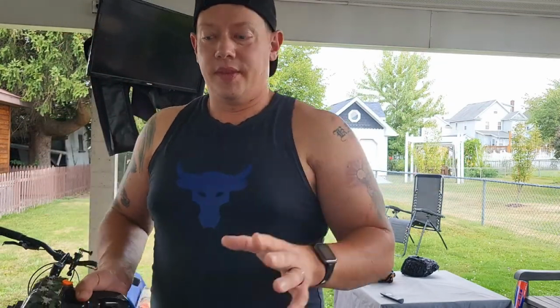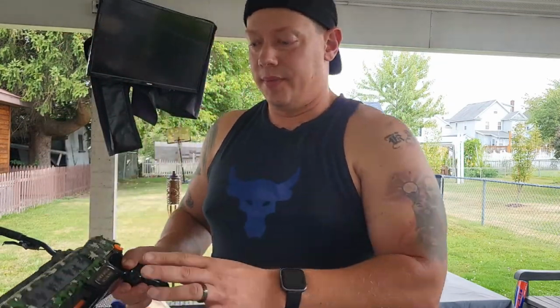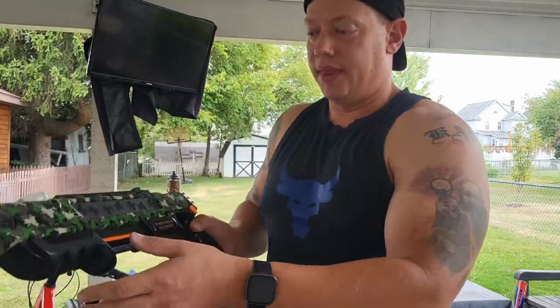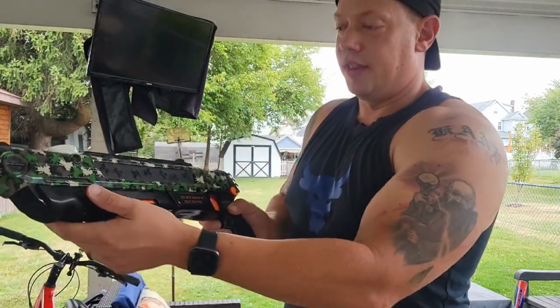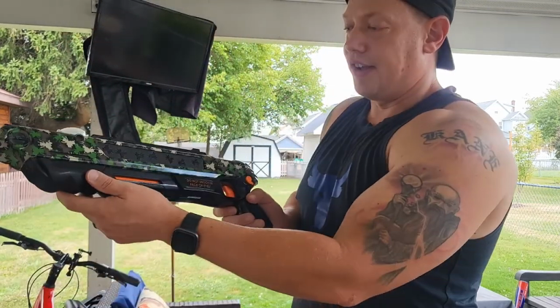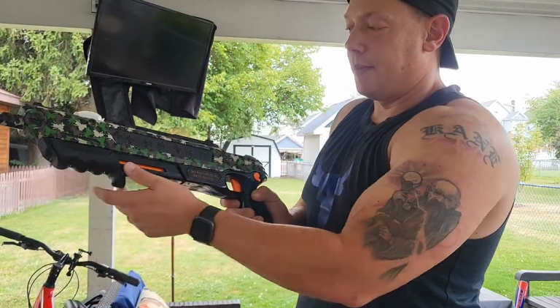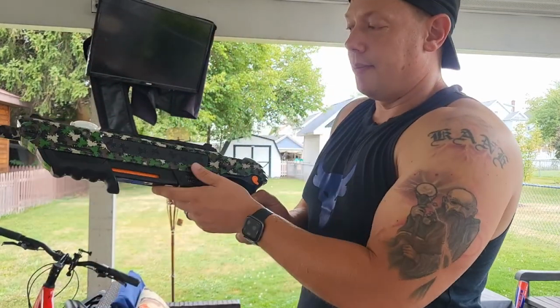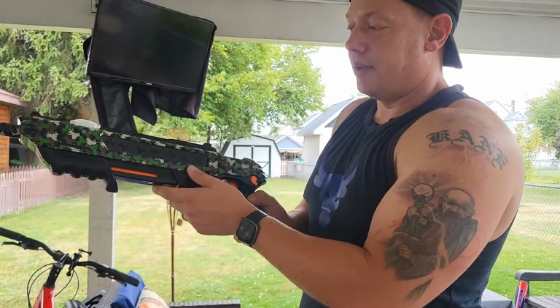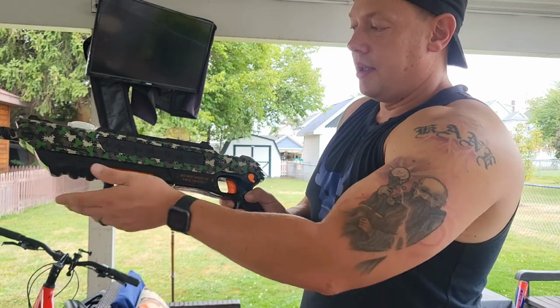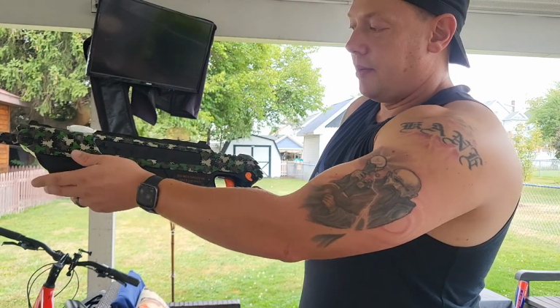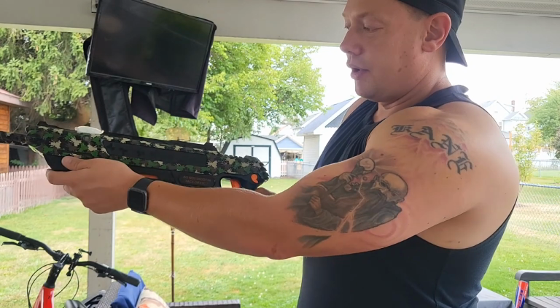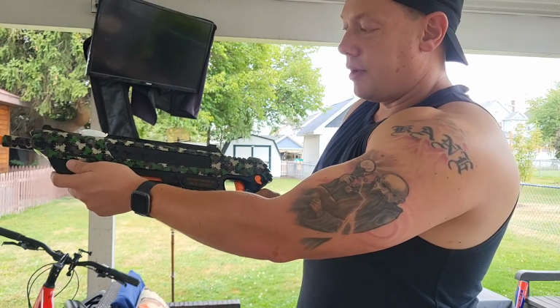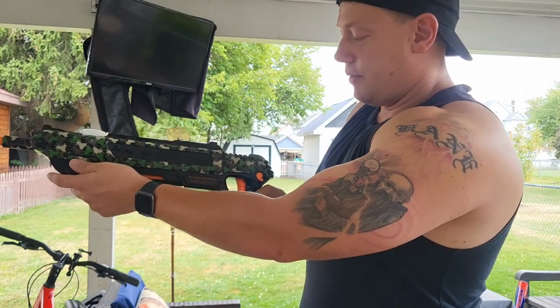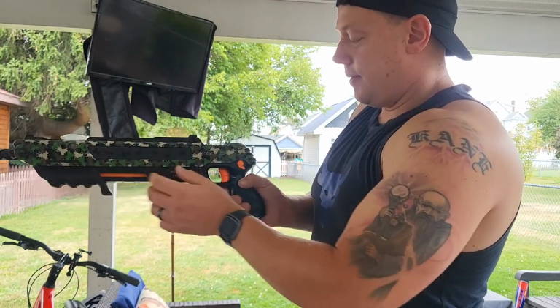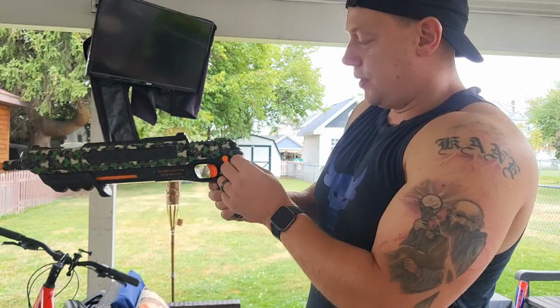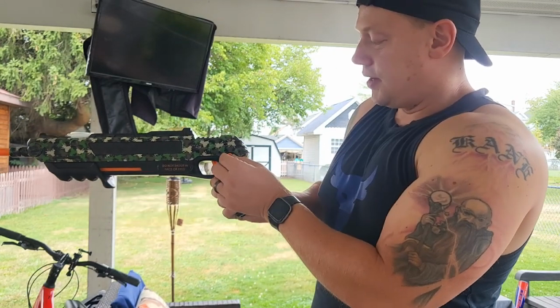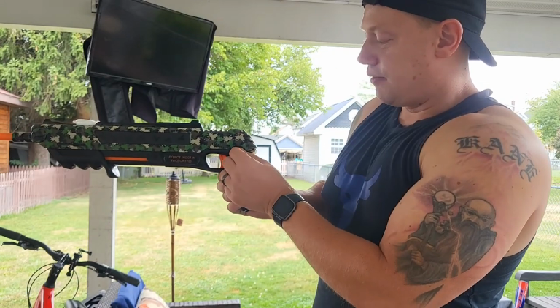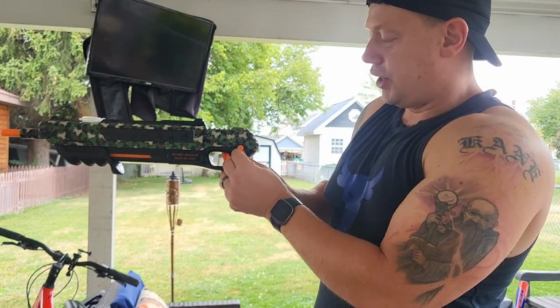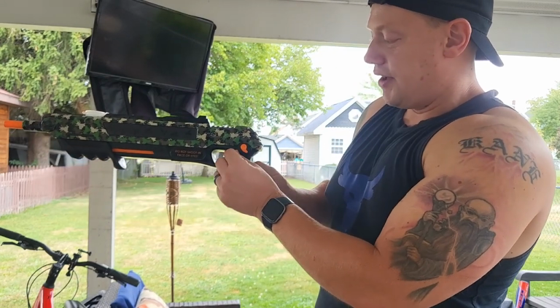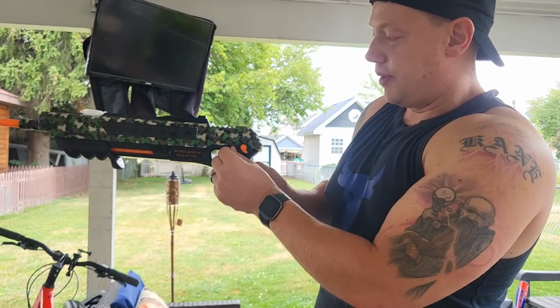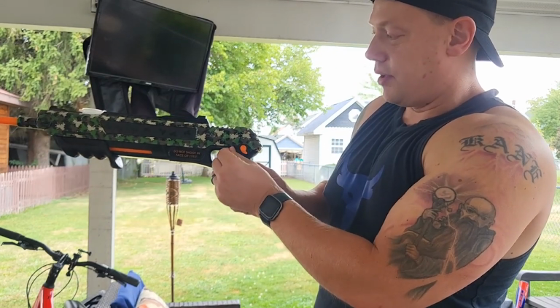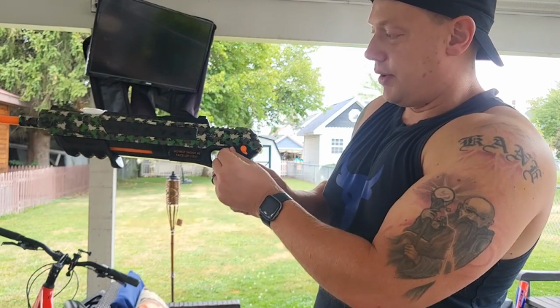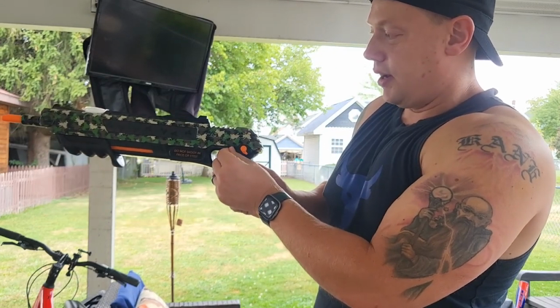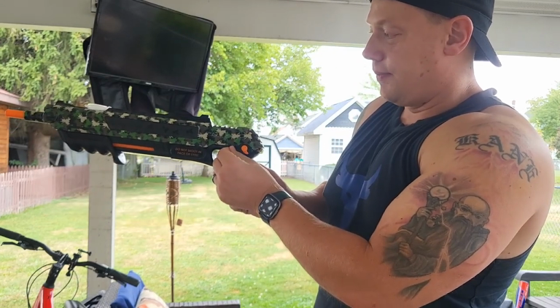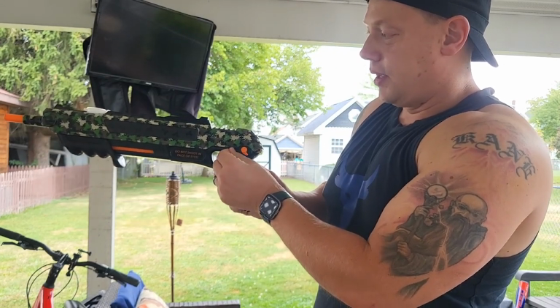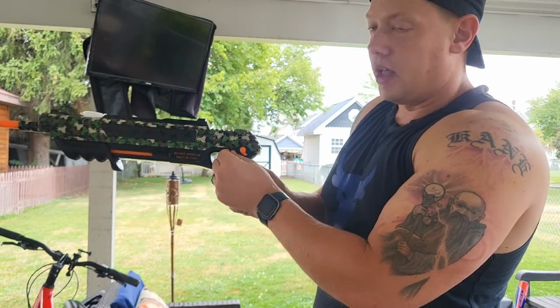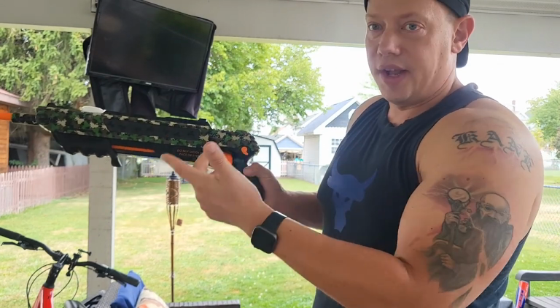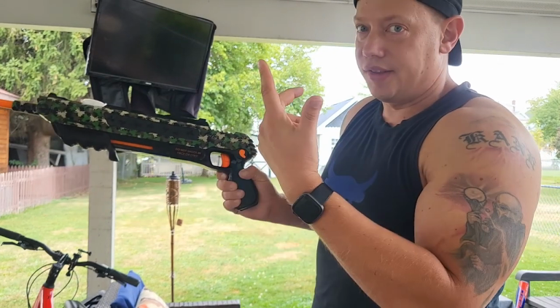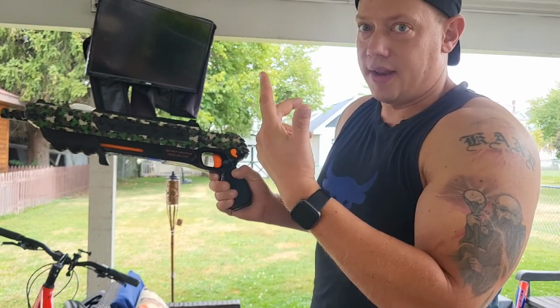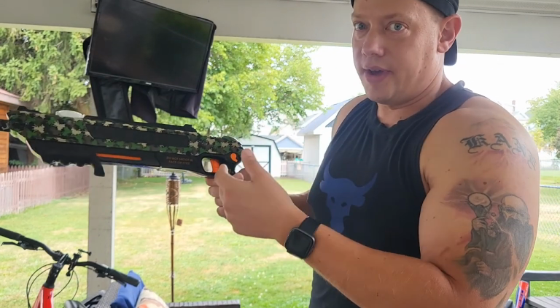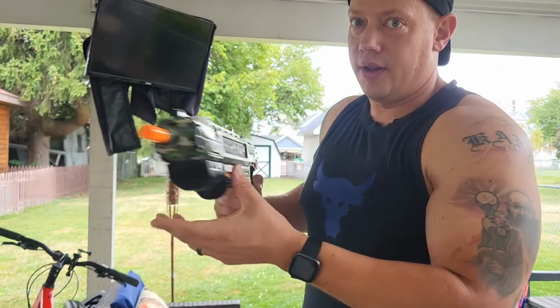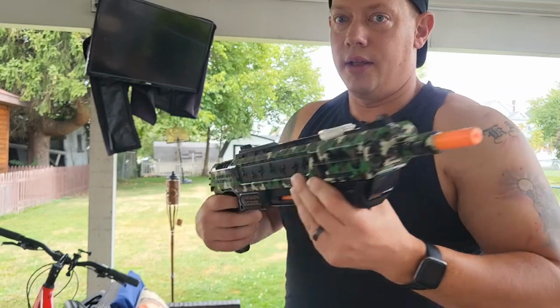This has to be pumped, put up all the way, and this switch has to be up all the way here. Otherwise, it's not going to fire at all.